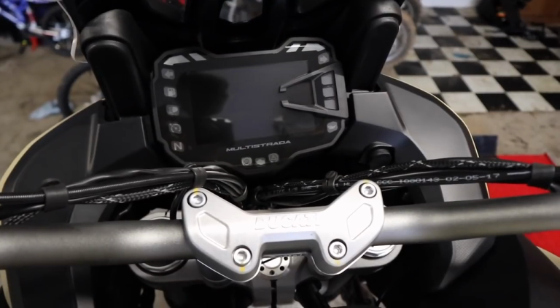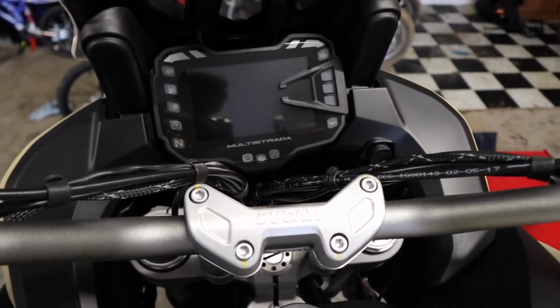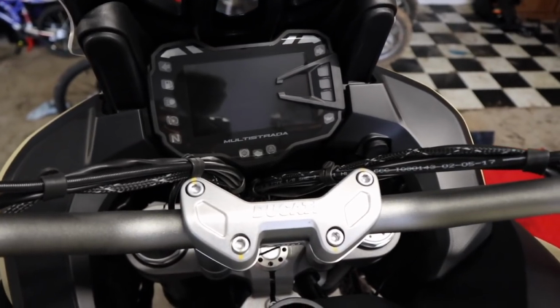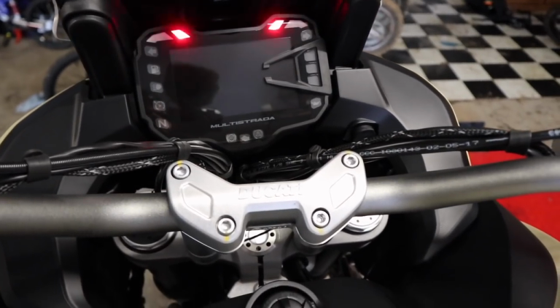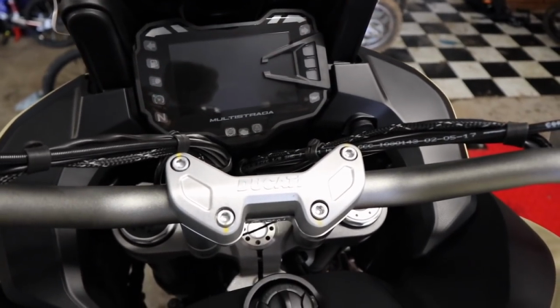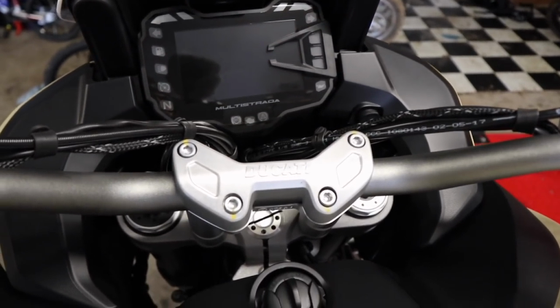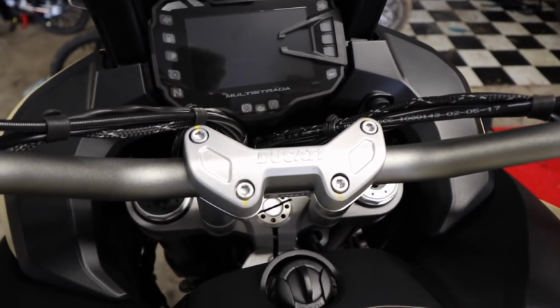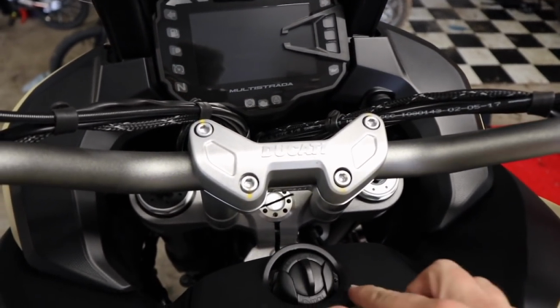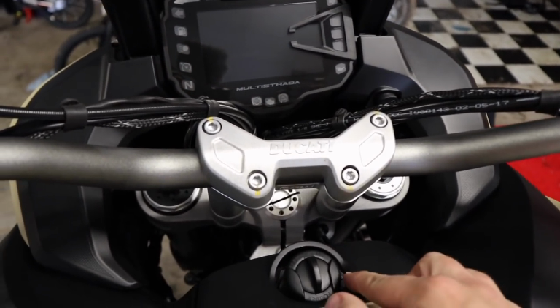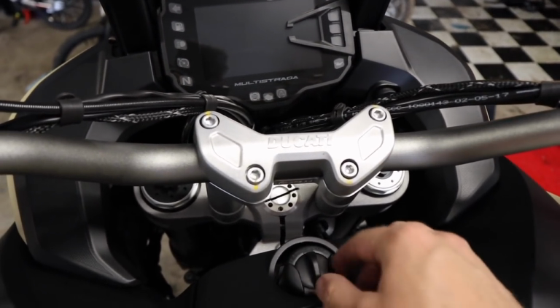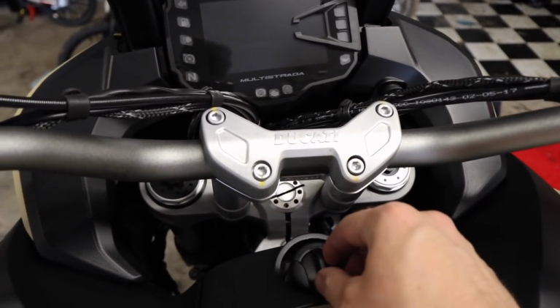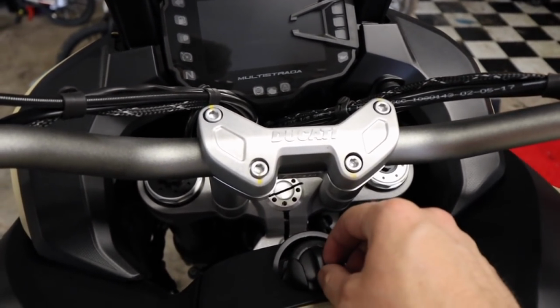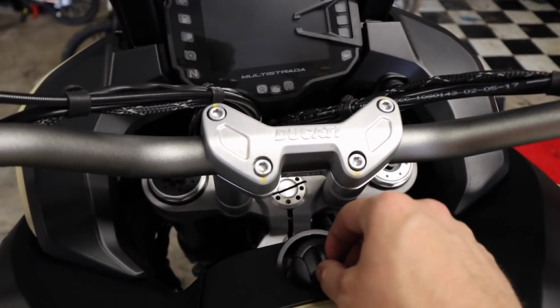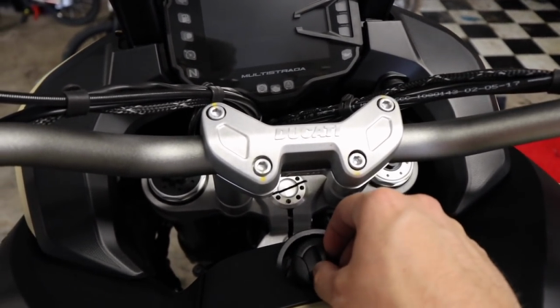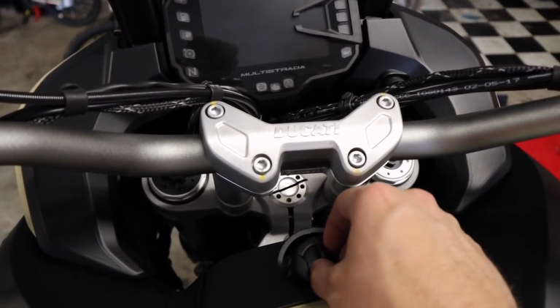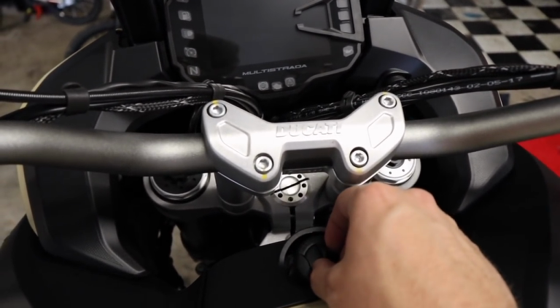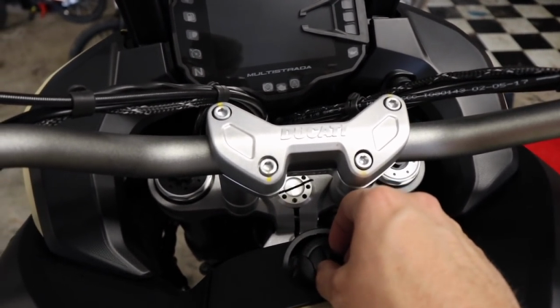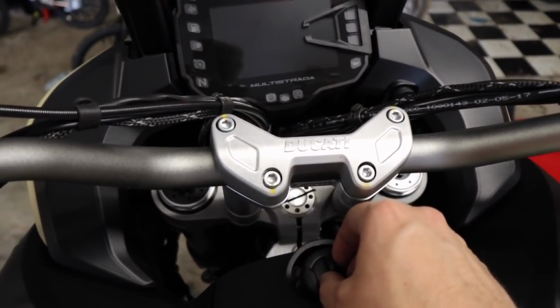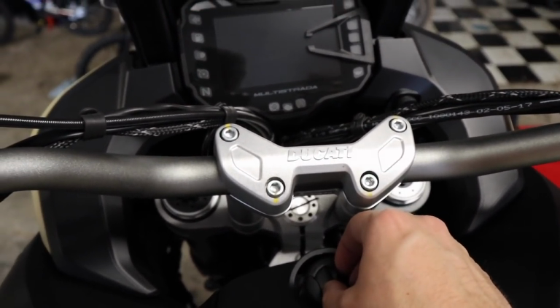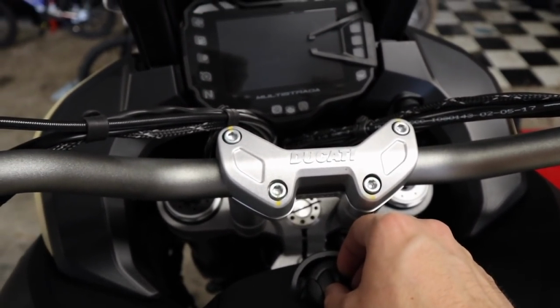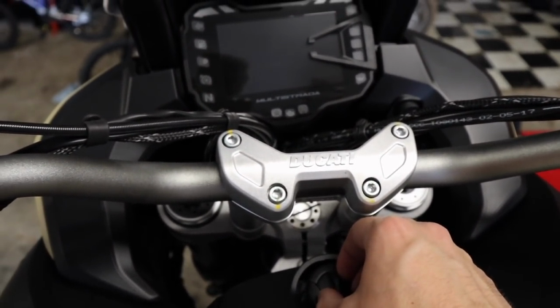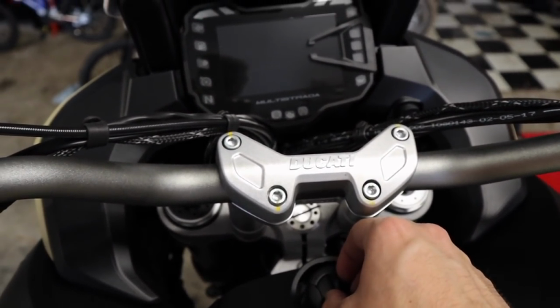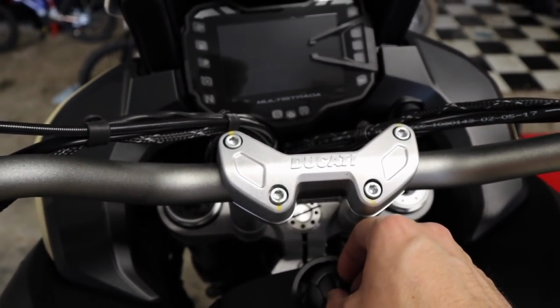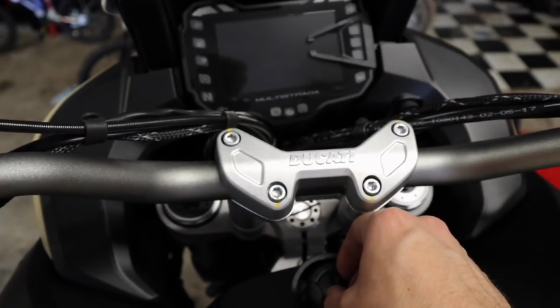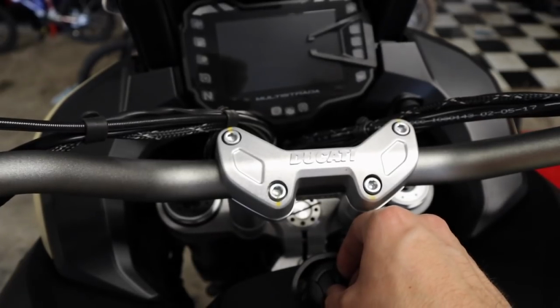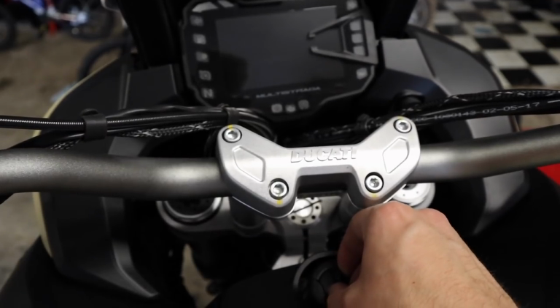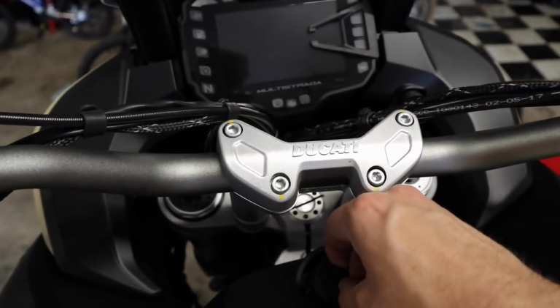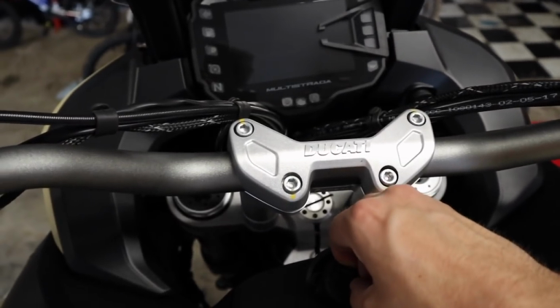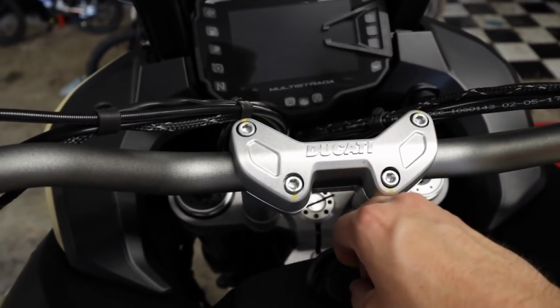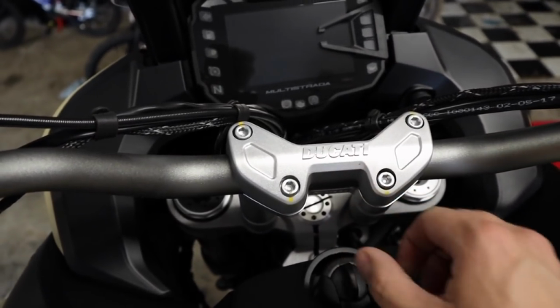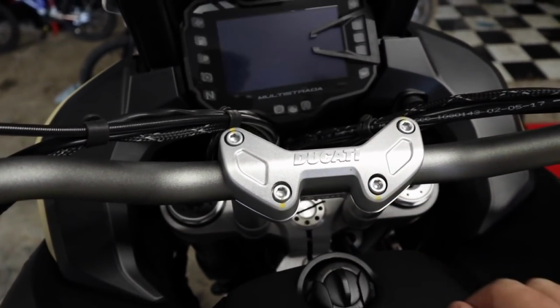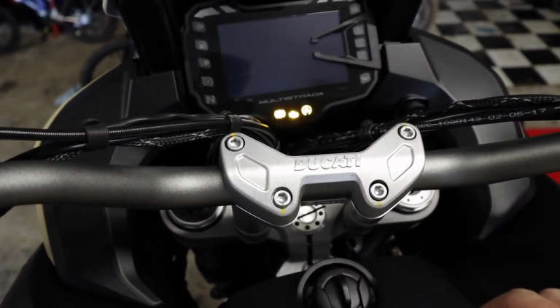Up here at the cockpit area, notice there's no key — that's because this bike runs off a fob, which I have in my pocket. You just turn this to start it.